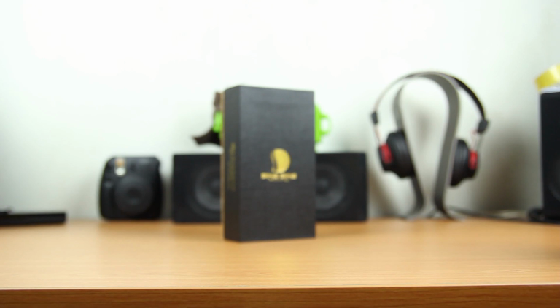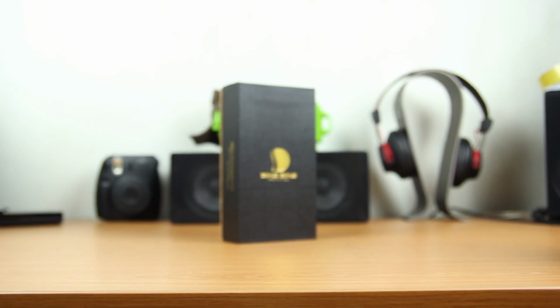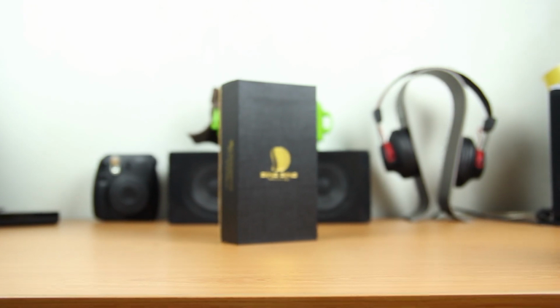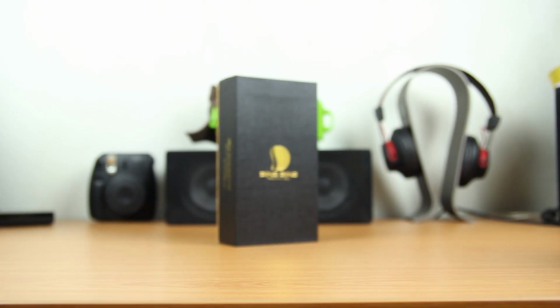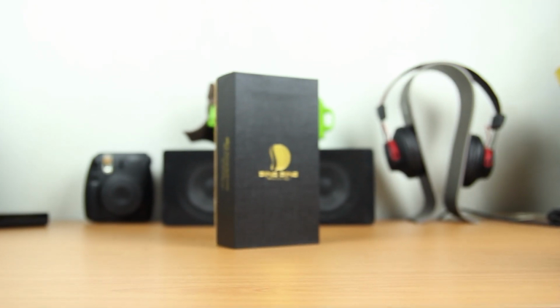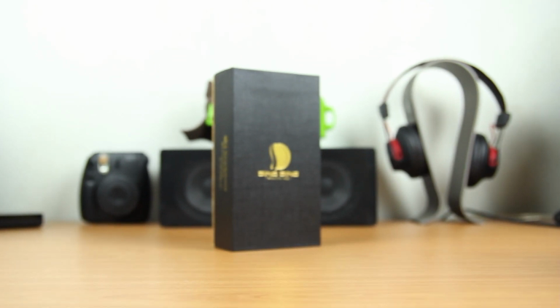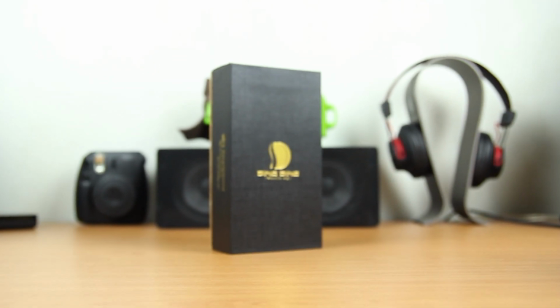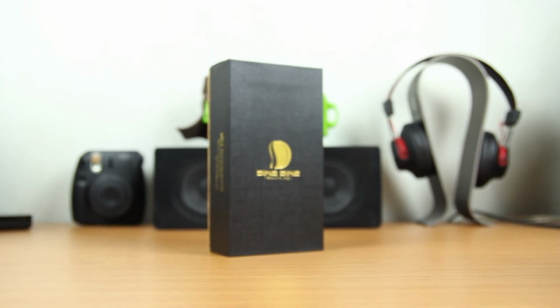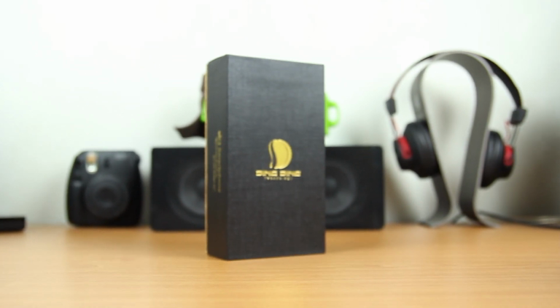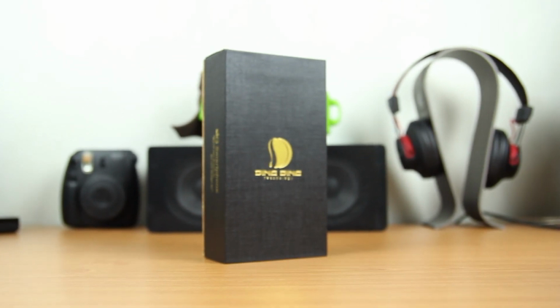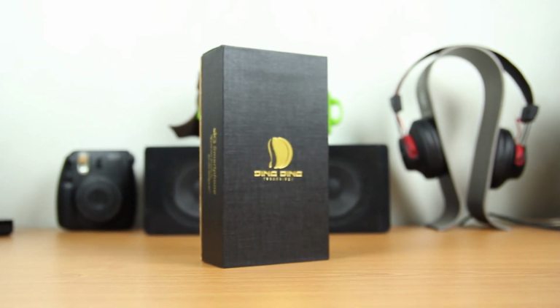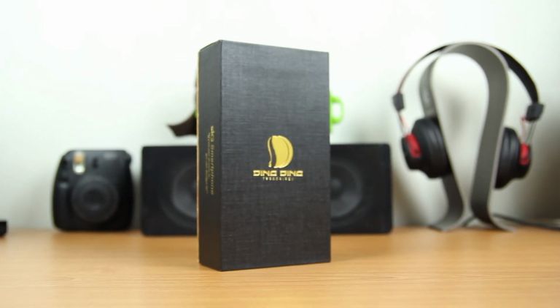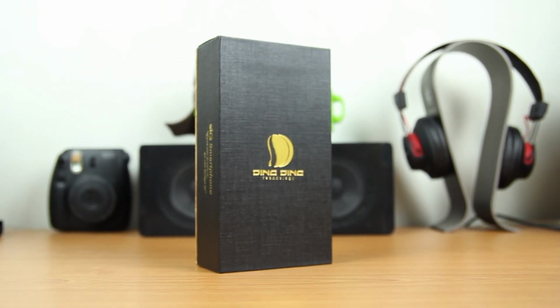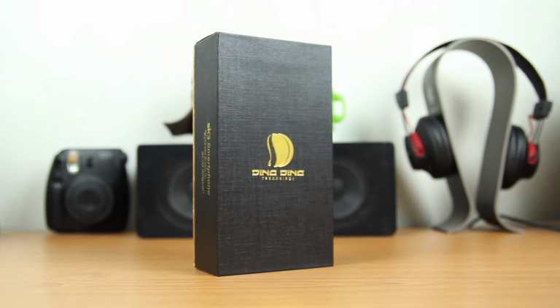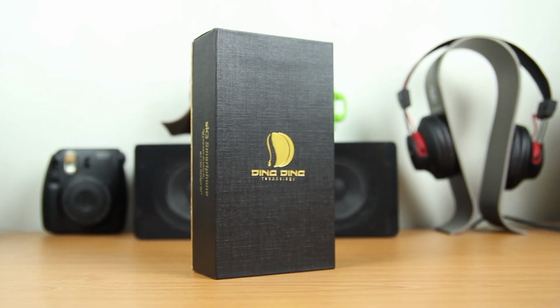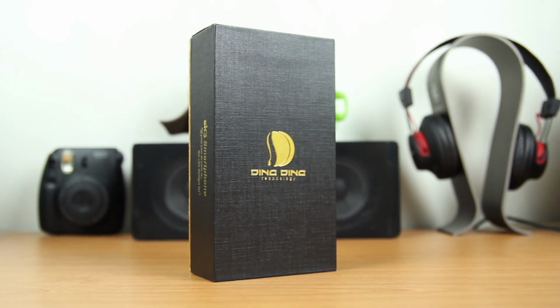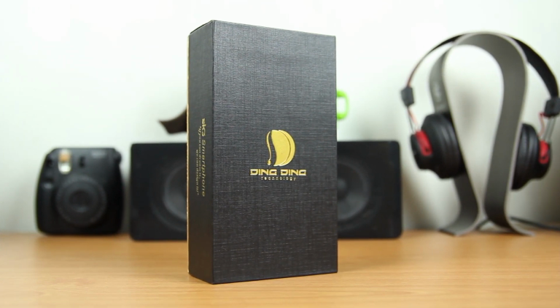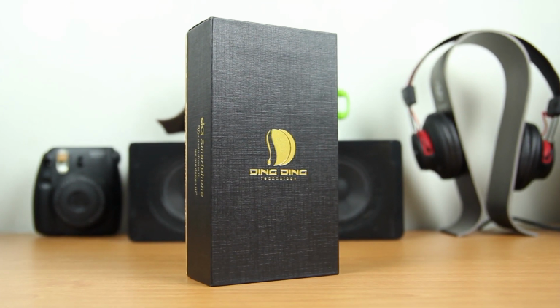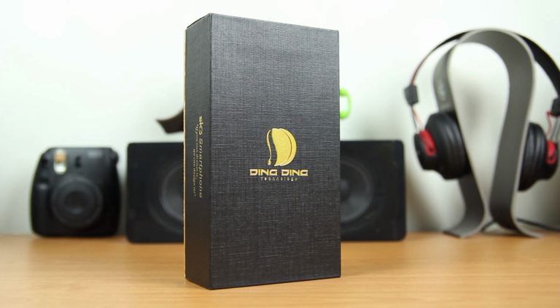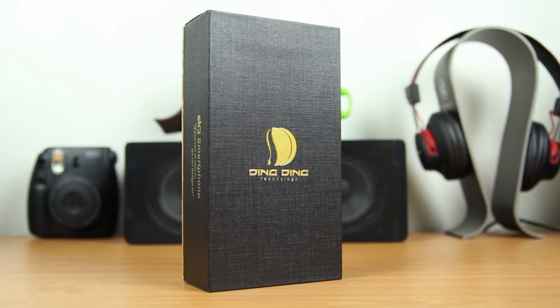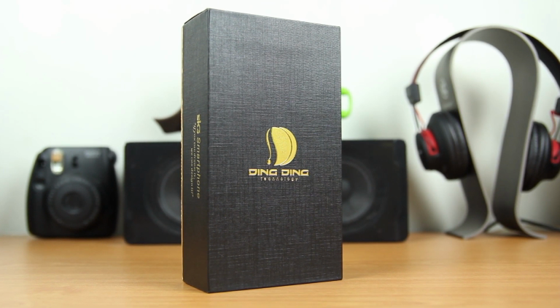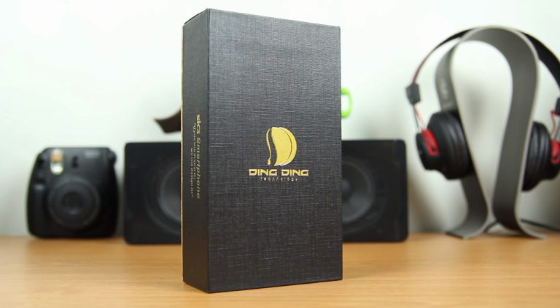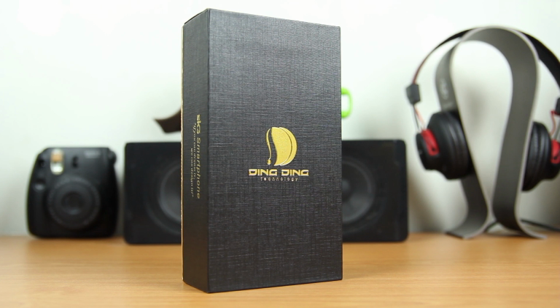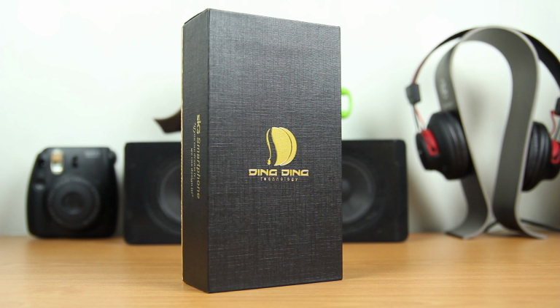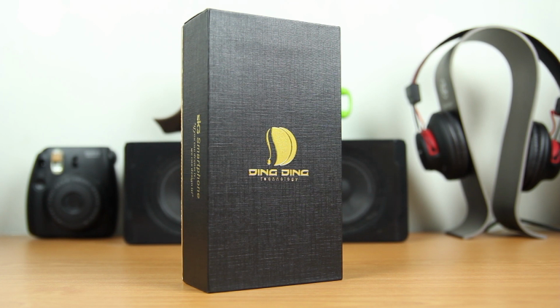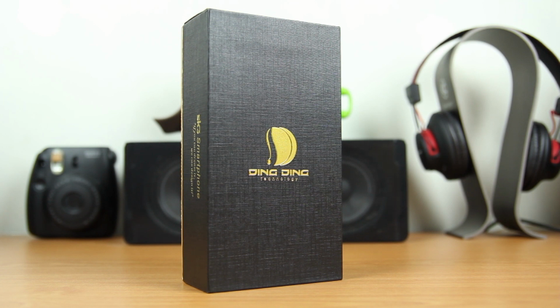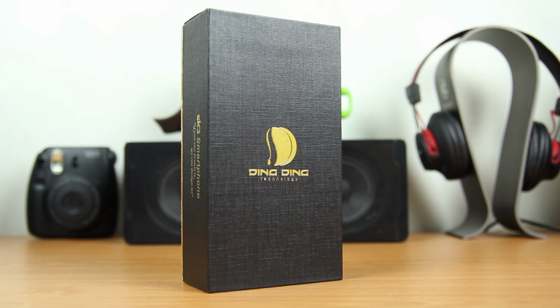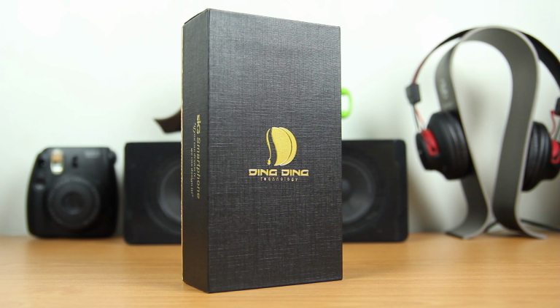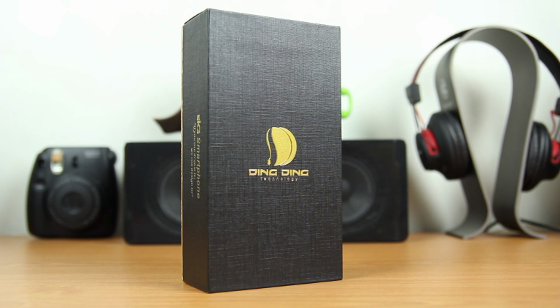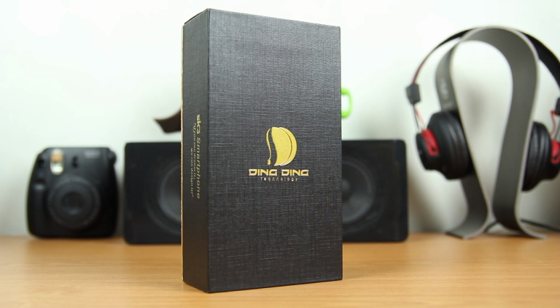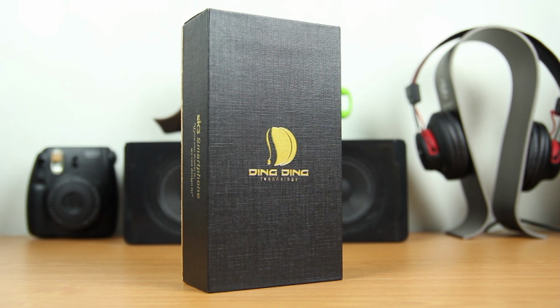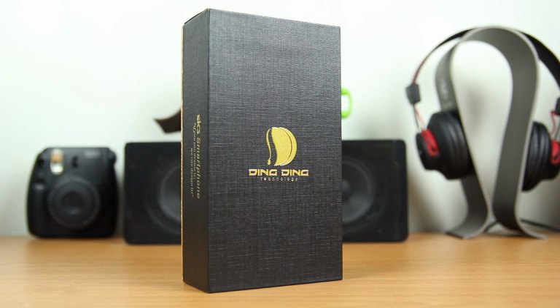Hello guys, I'm Geoffrey from Tegila. Today I'm going to unbox a smartphone called DingDing SK3.